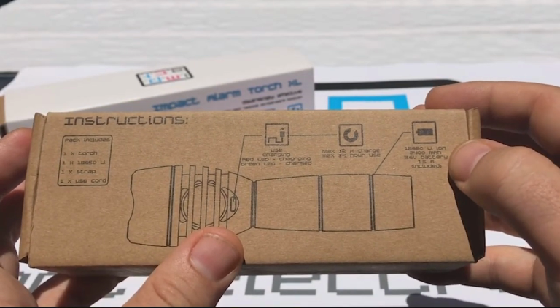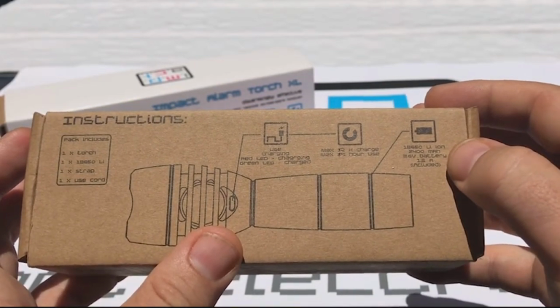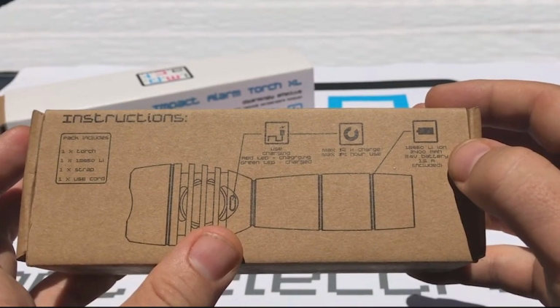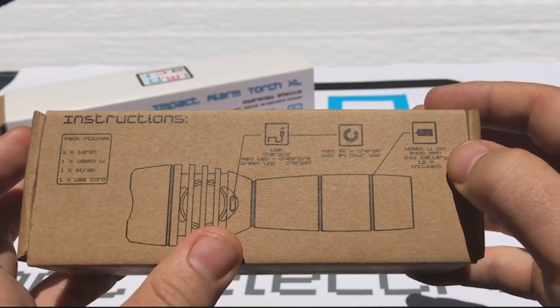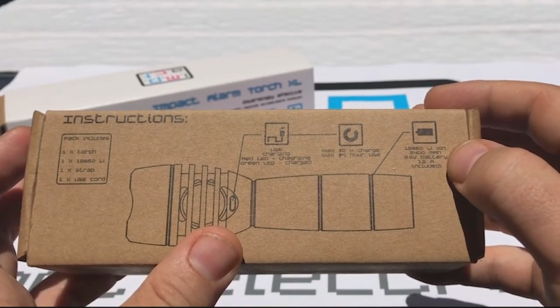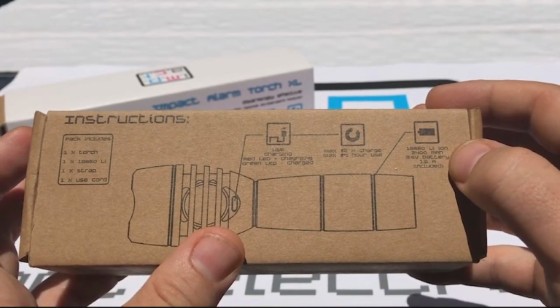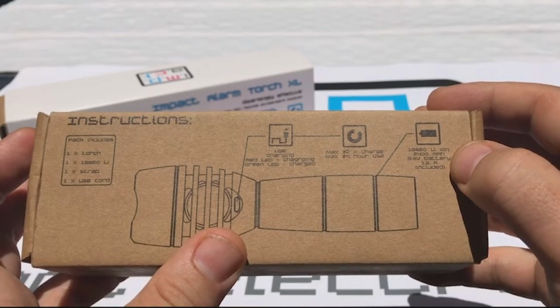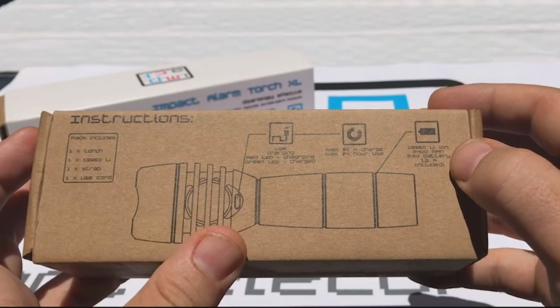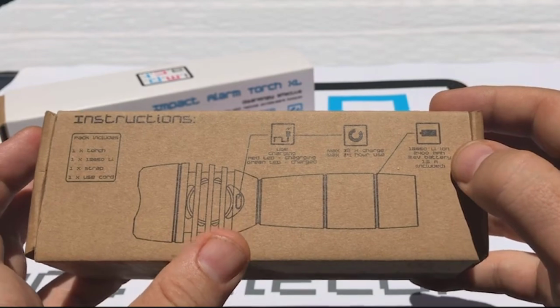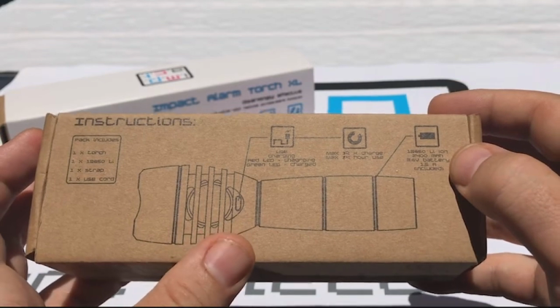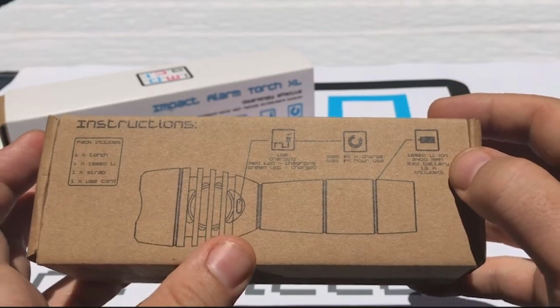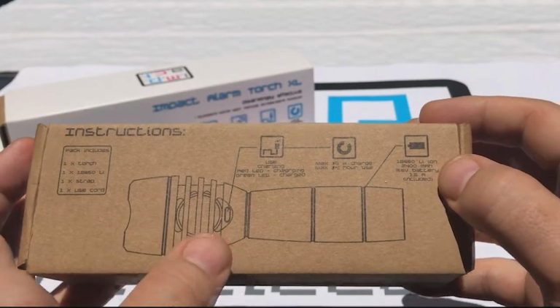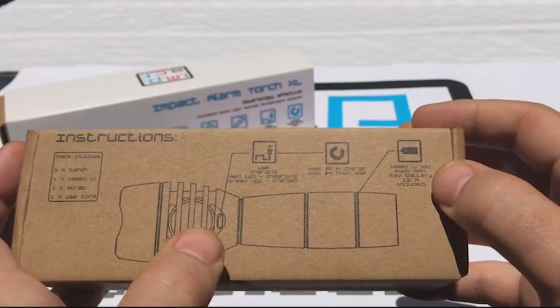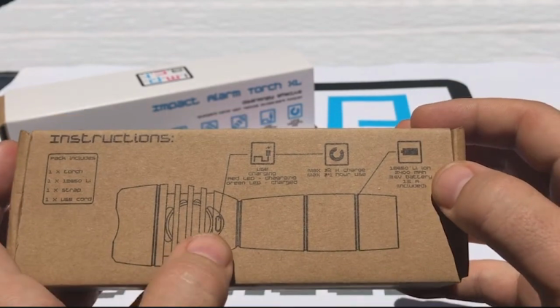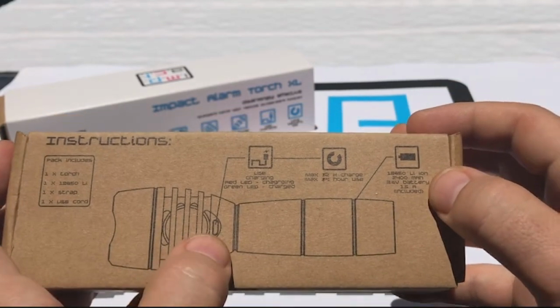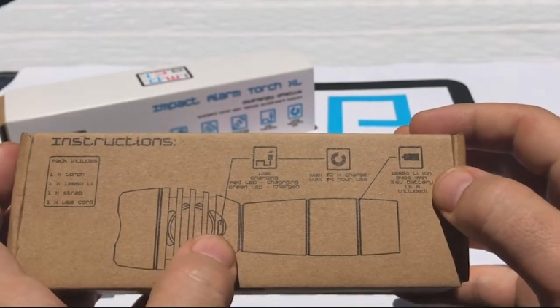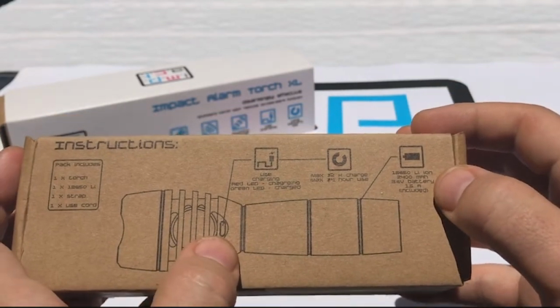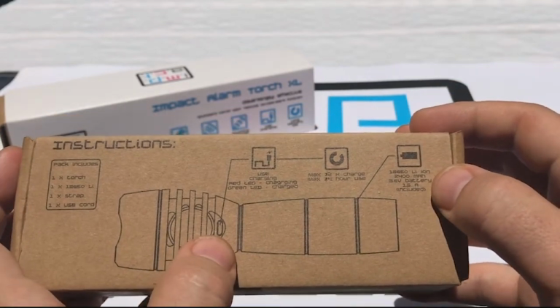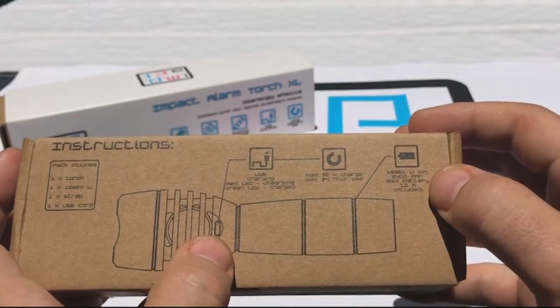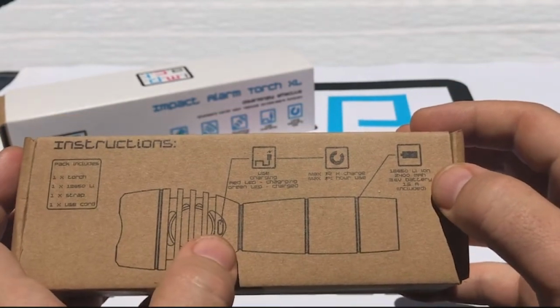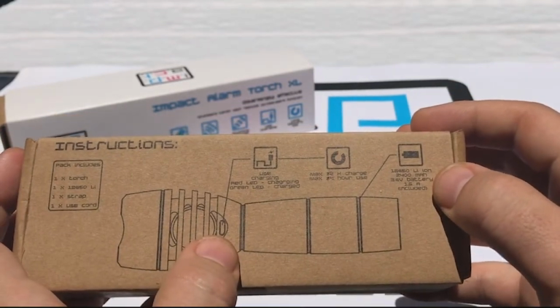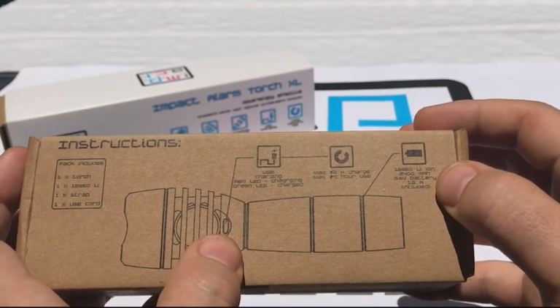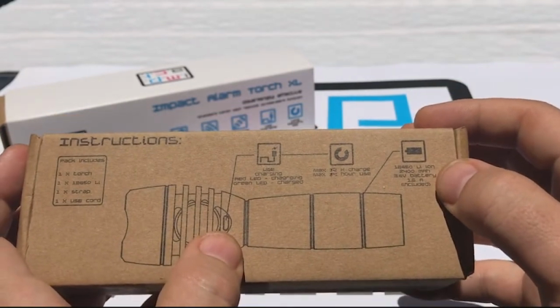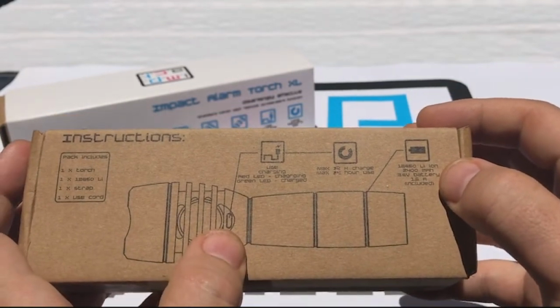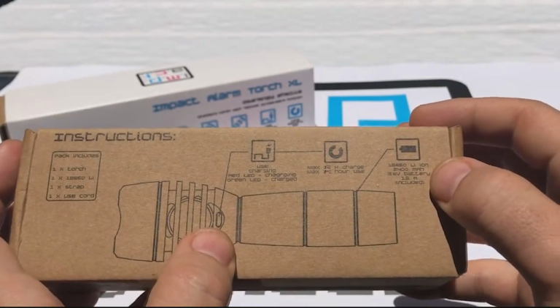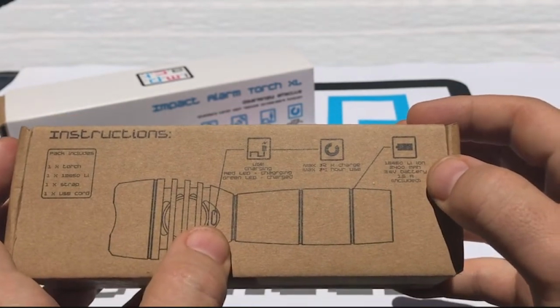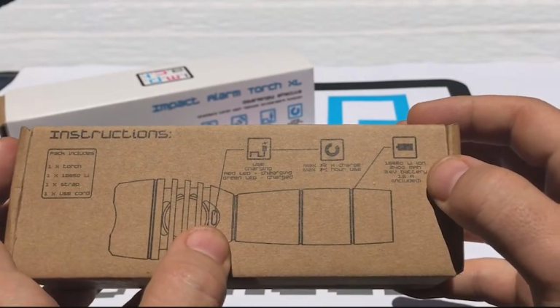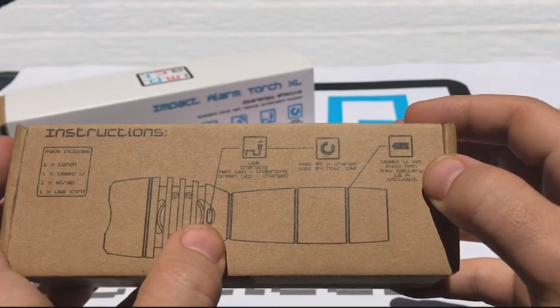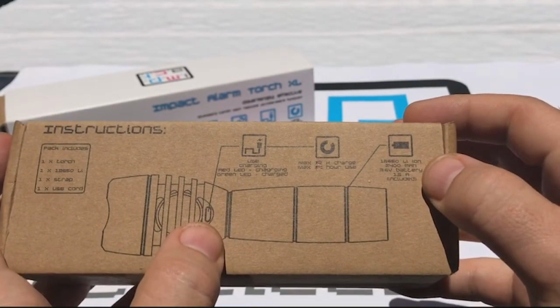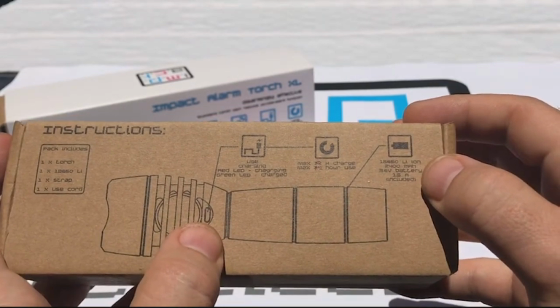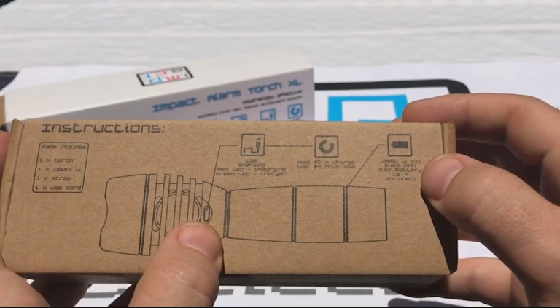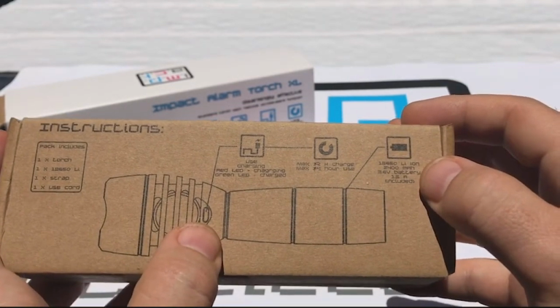The product does come with a battery. The USB port is not sealed, so try not to get it wet.